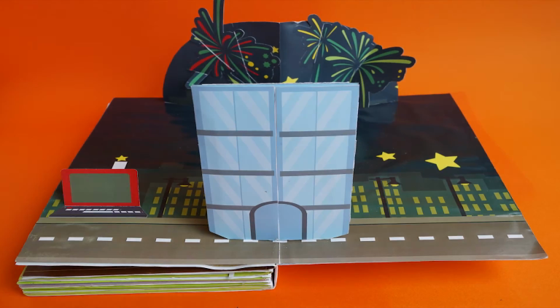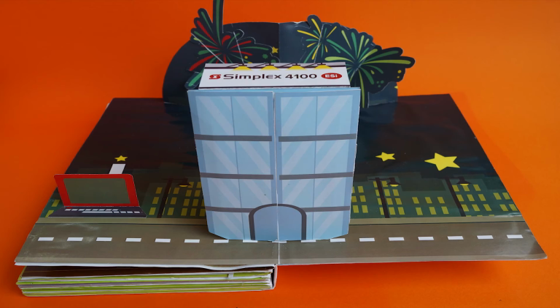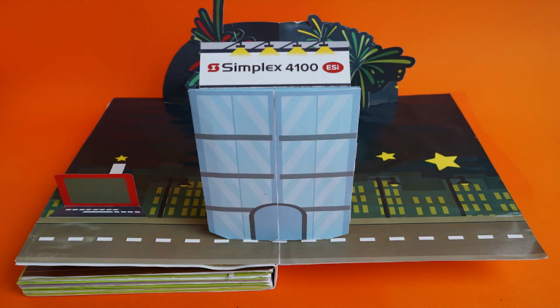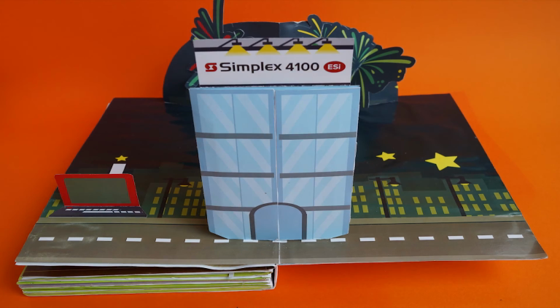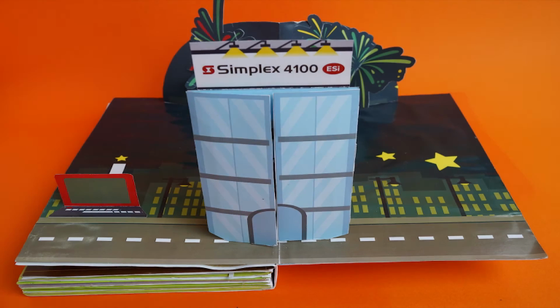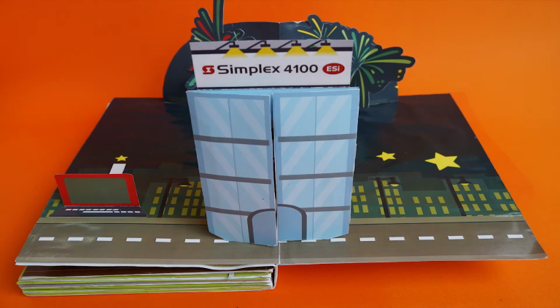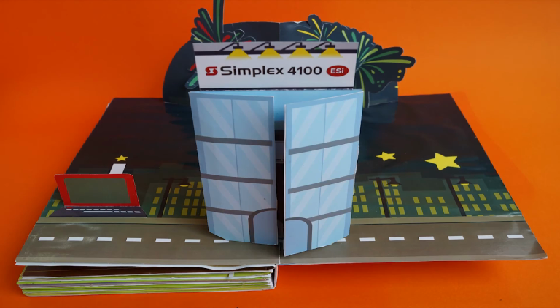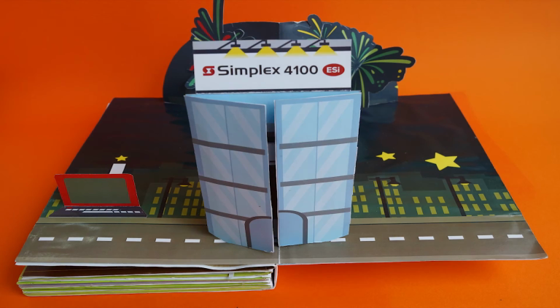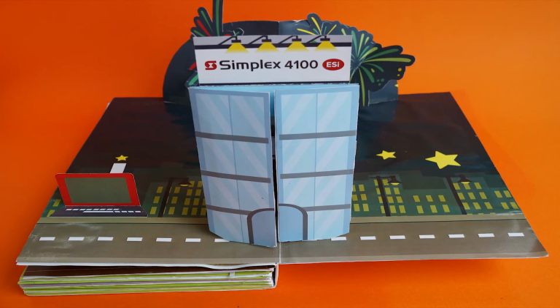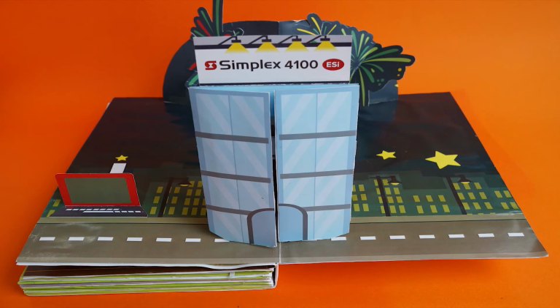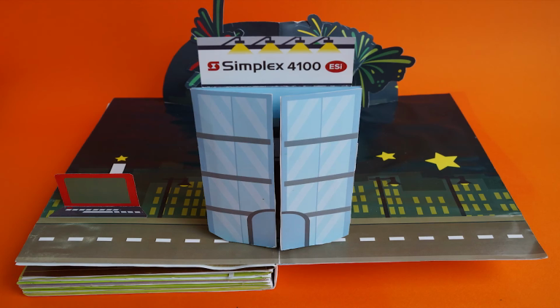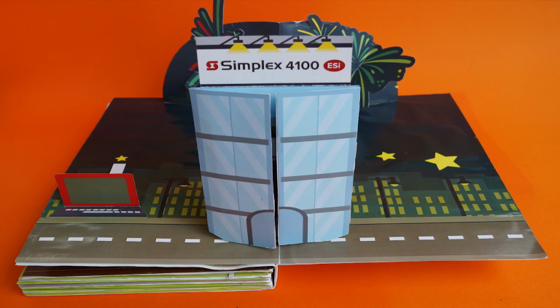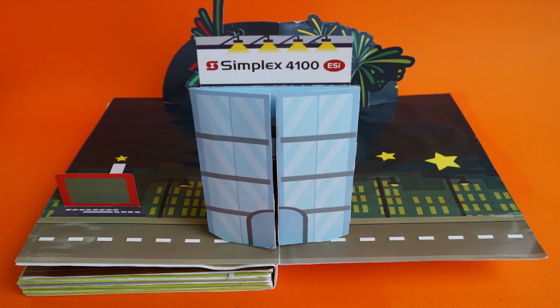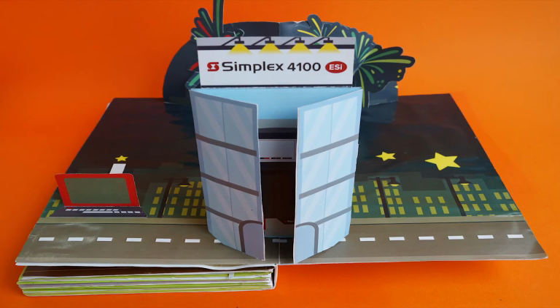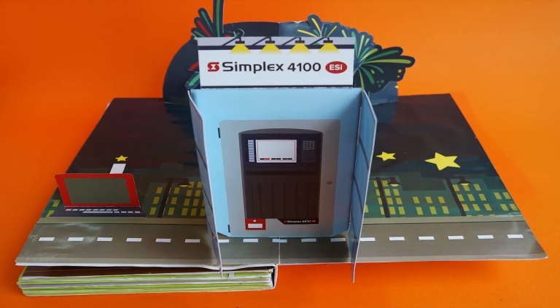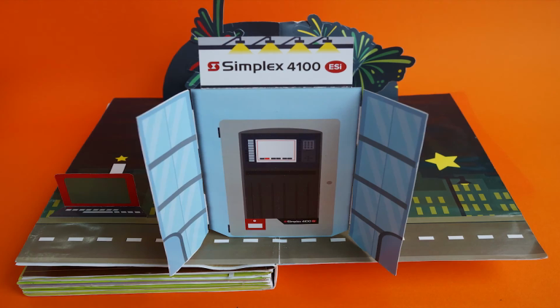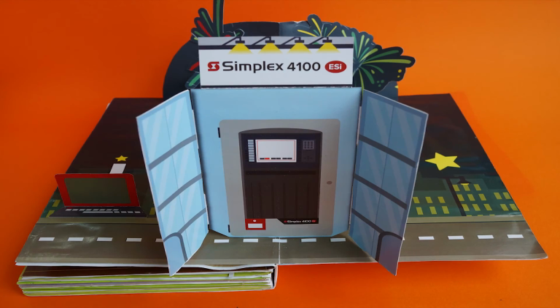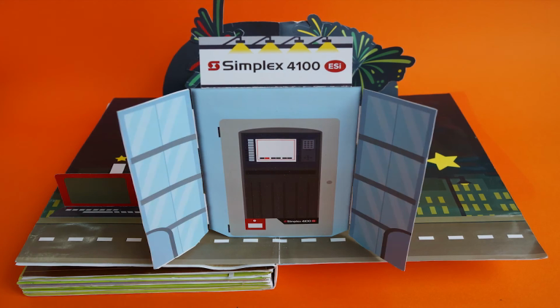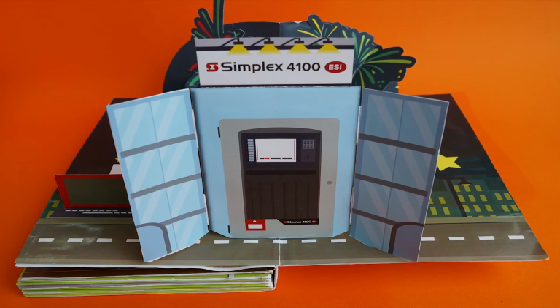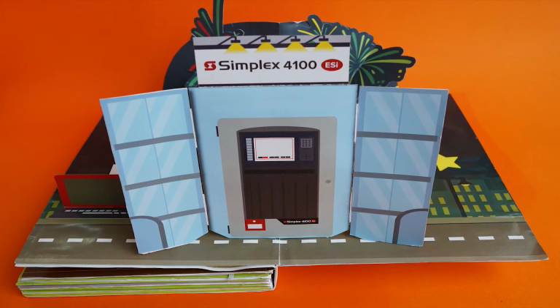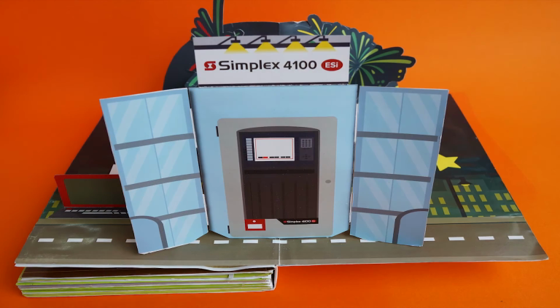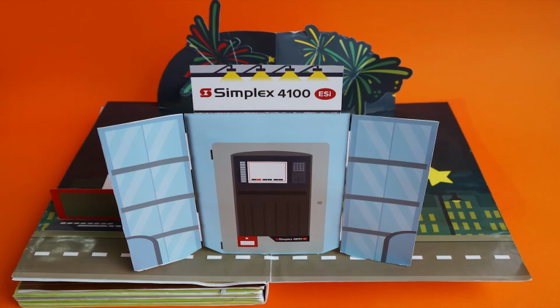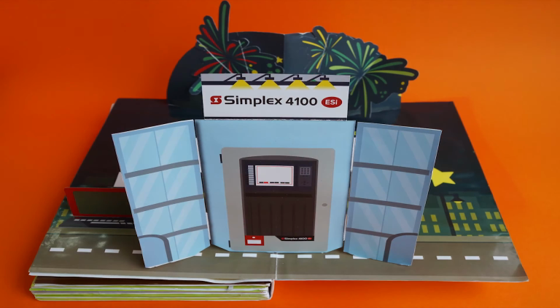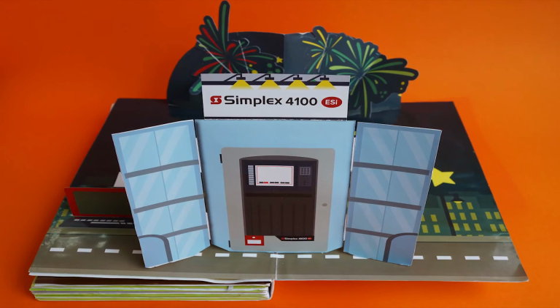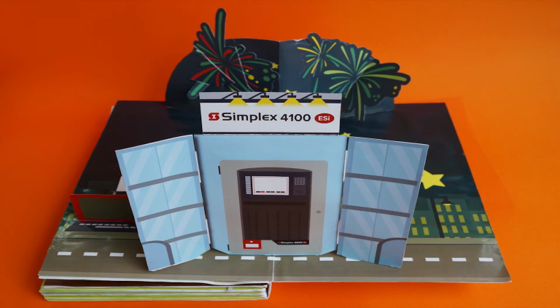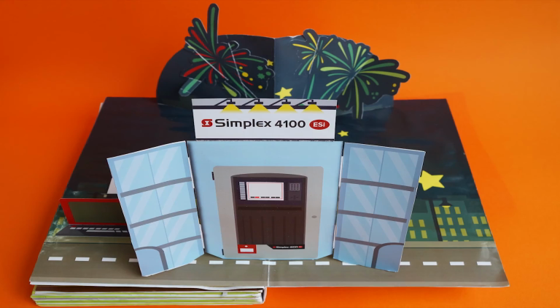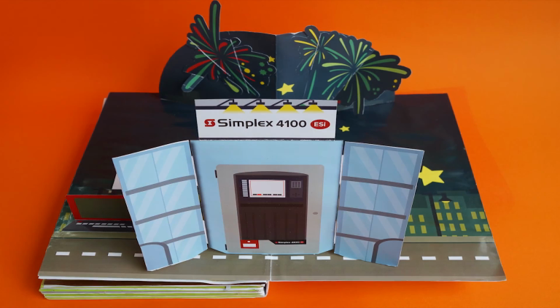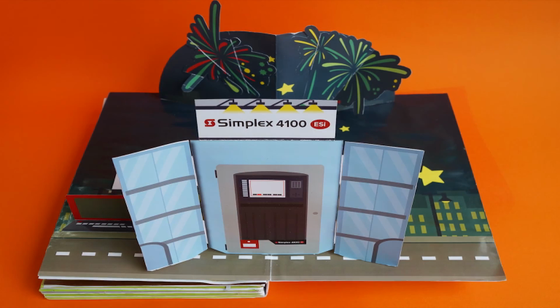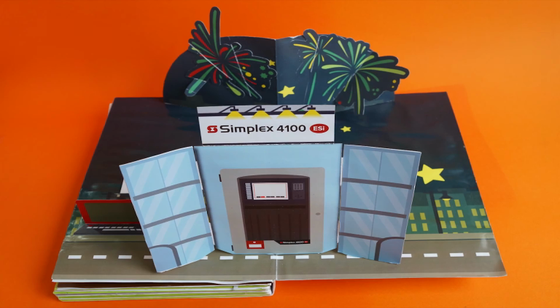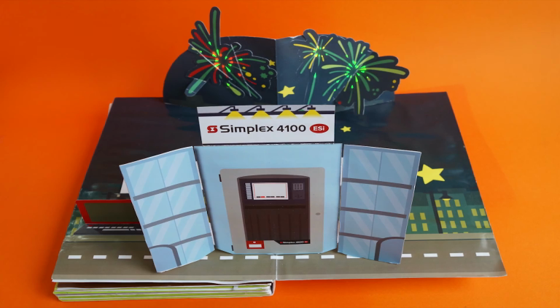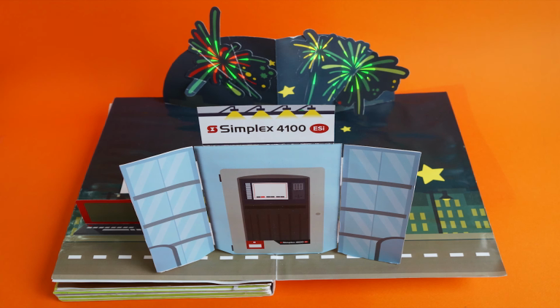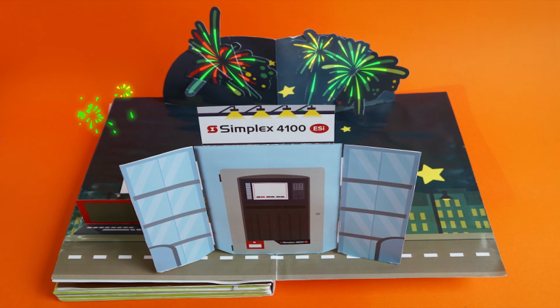Now is the time to turn to the new non-proprietary Simplex 4100 ESI — the premier solution for medium to large facilities.